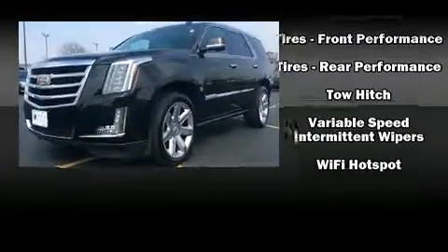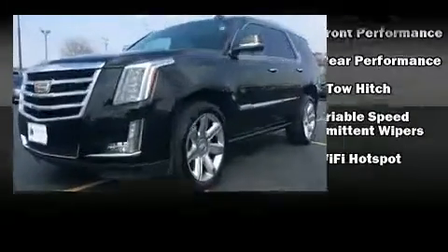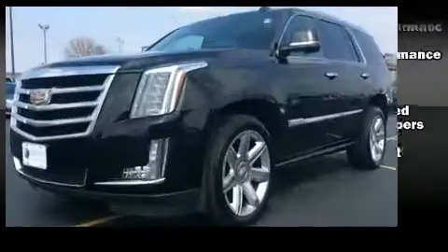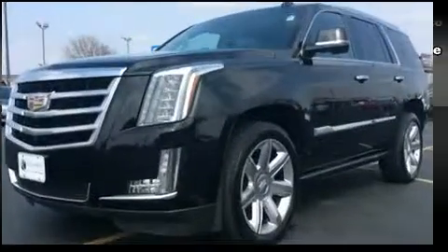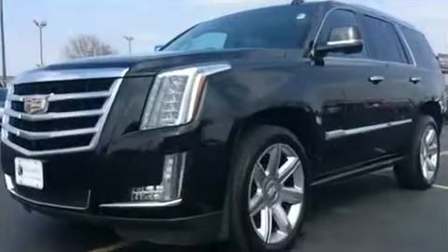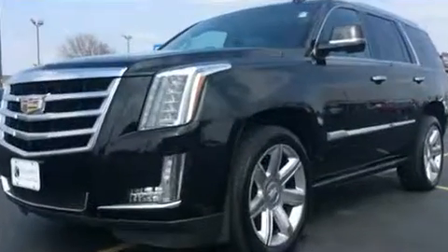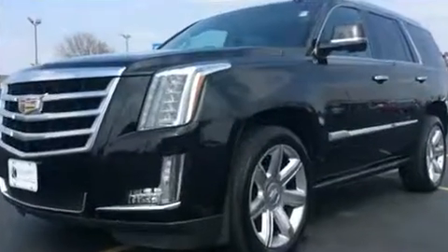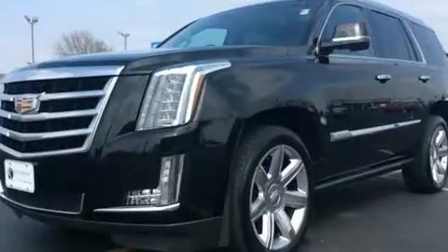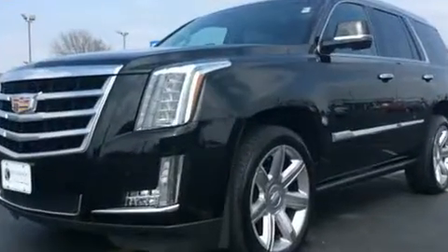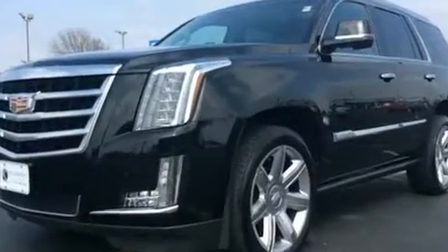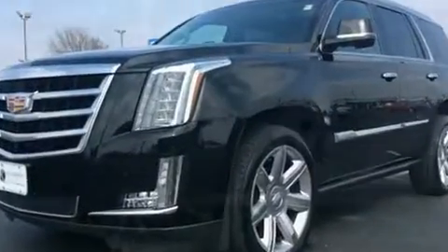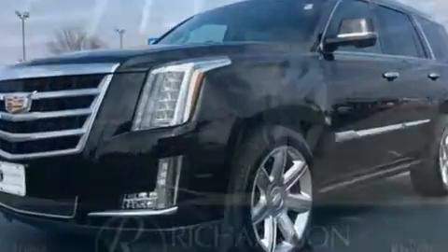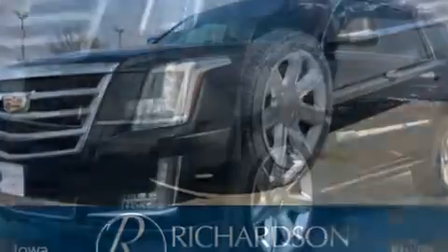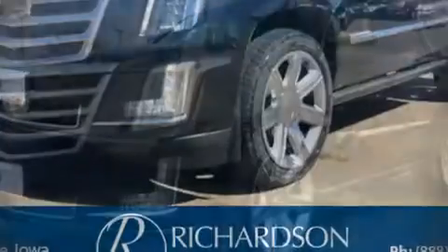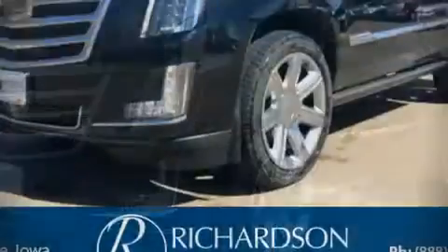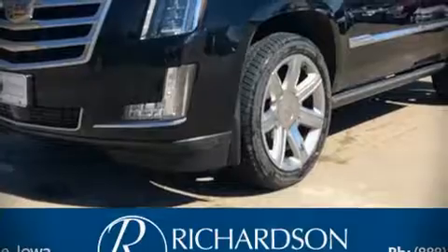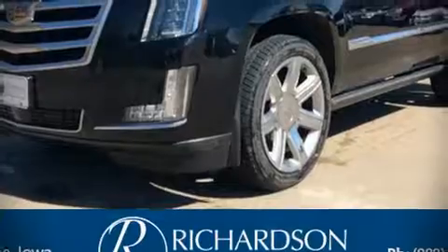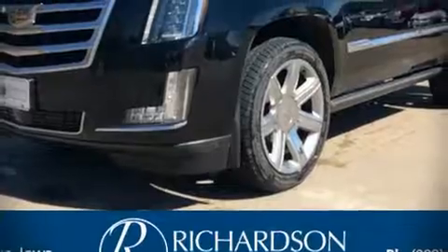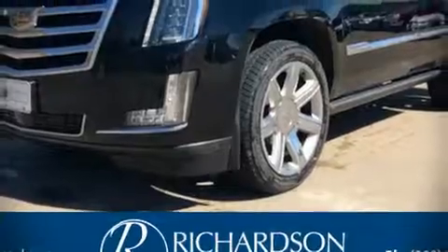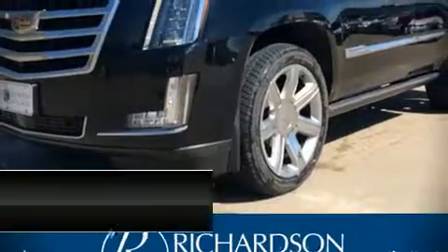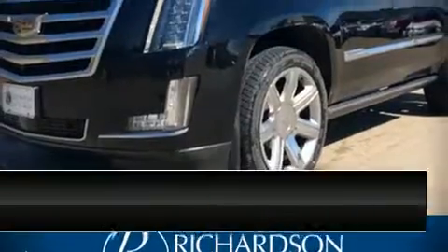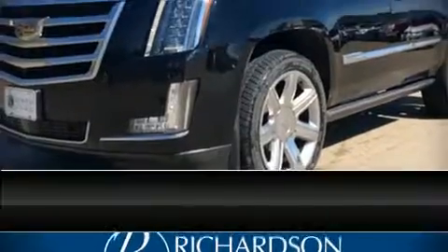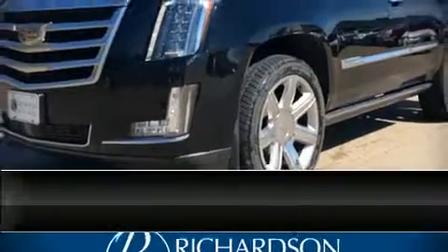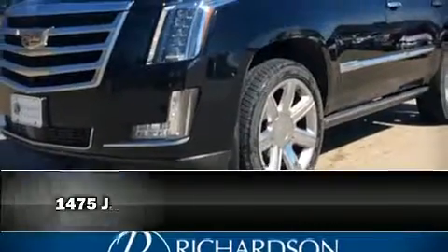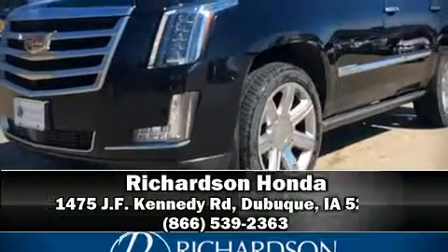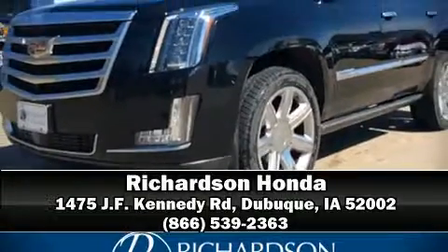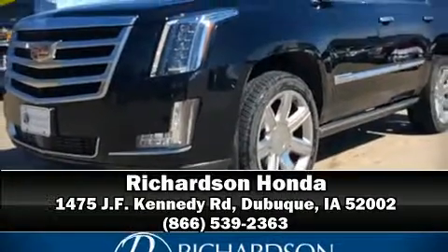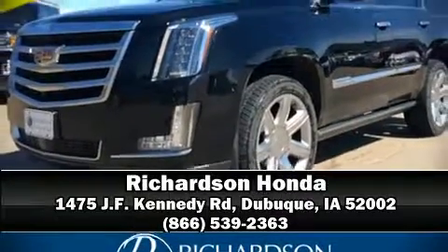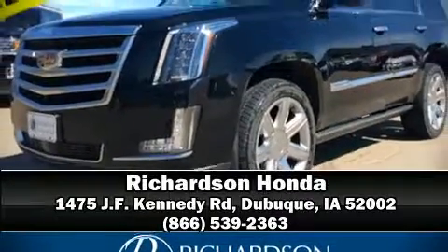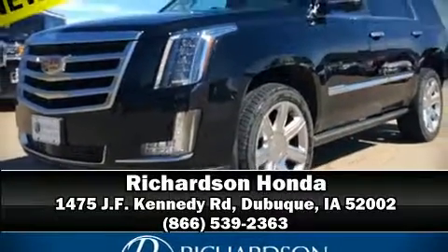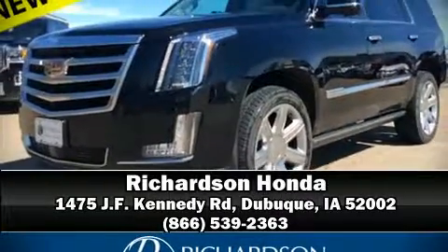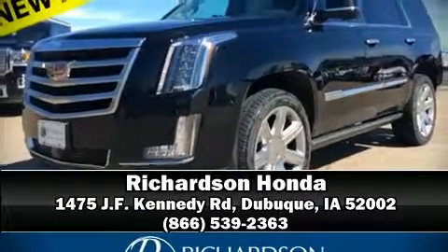Four-wheel disc brakes with ABS provide added protection. Please don't hesitate to give us a call.